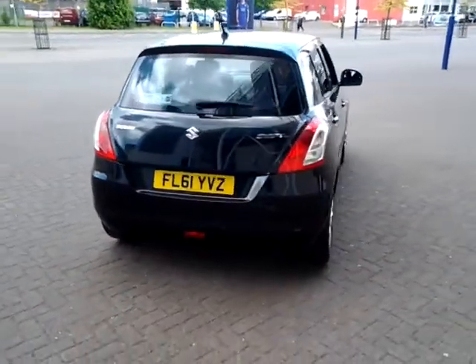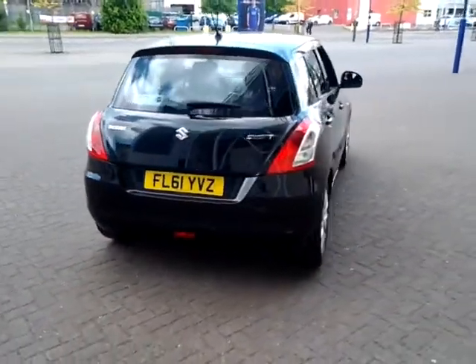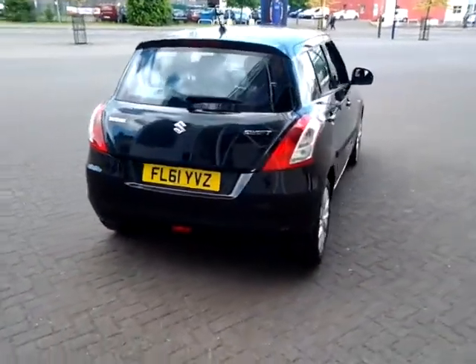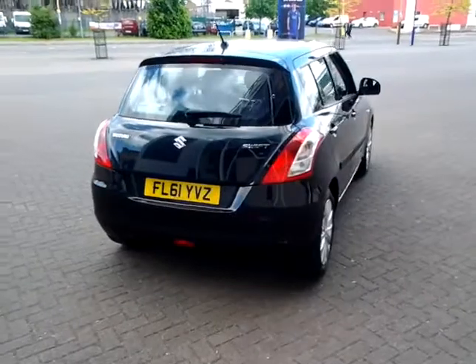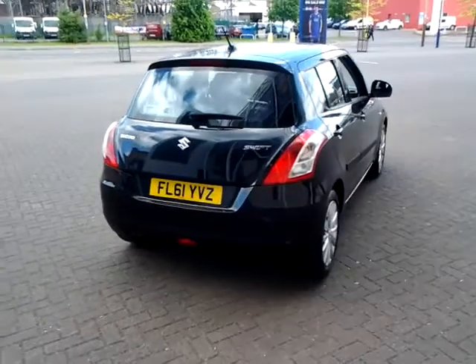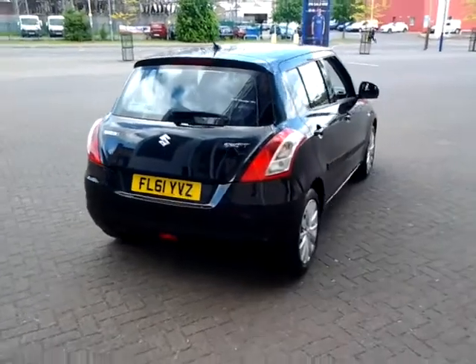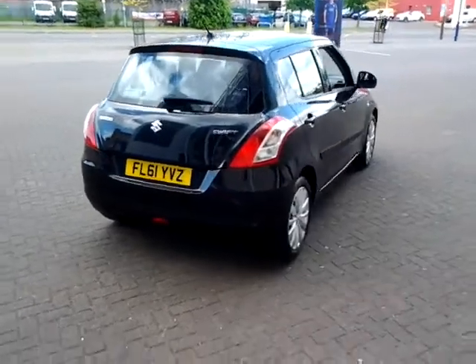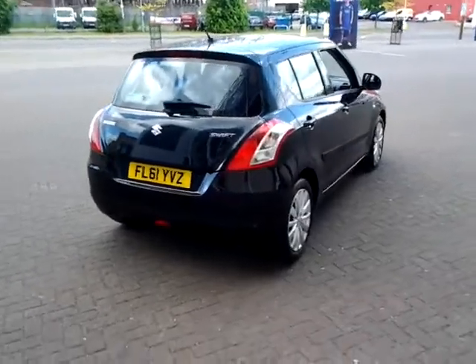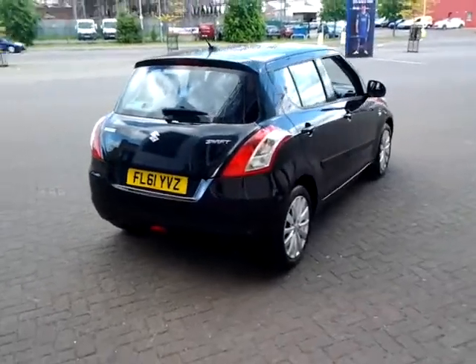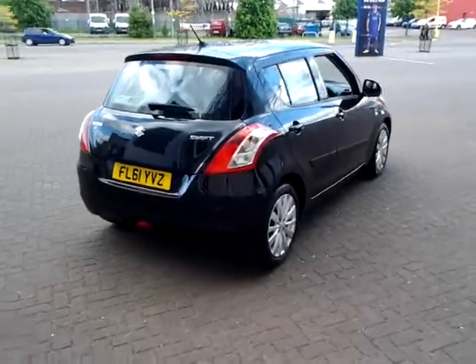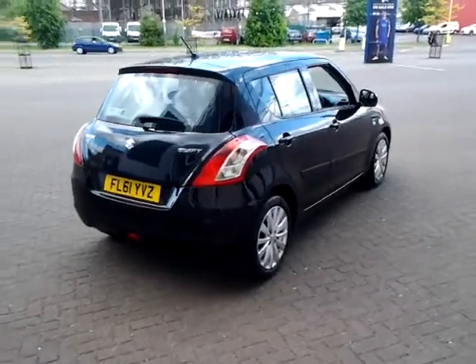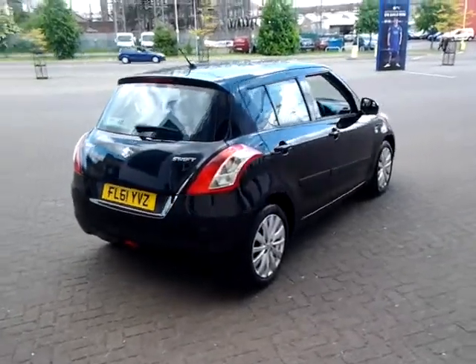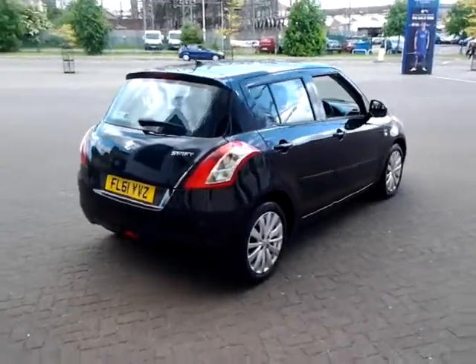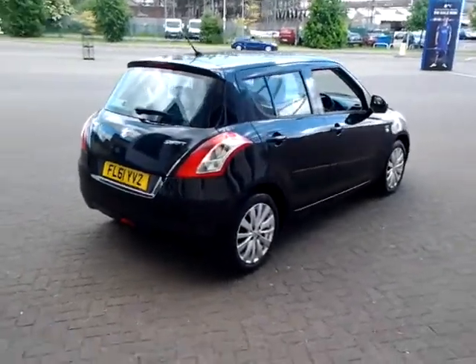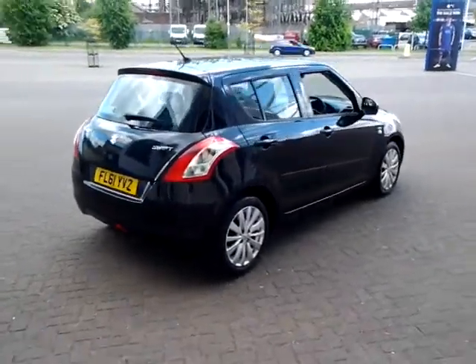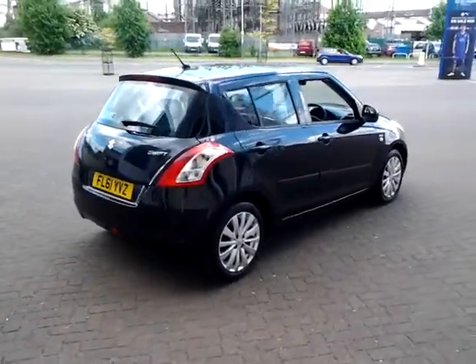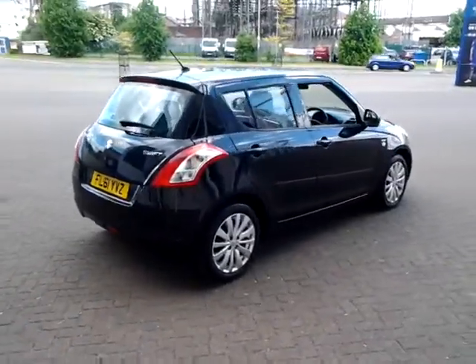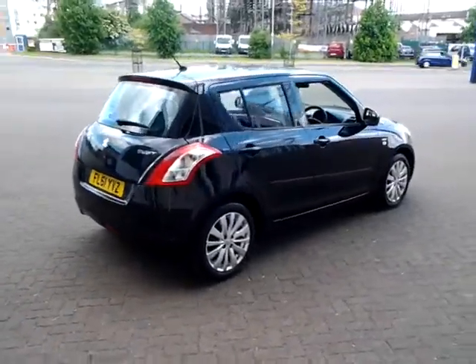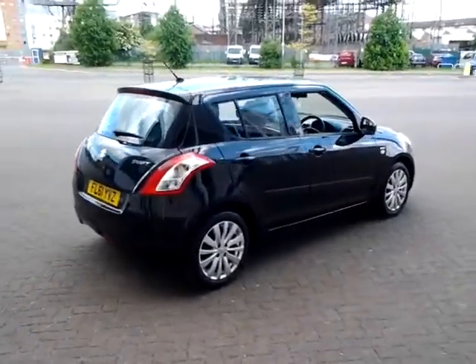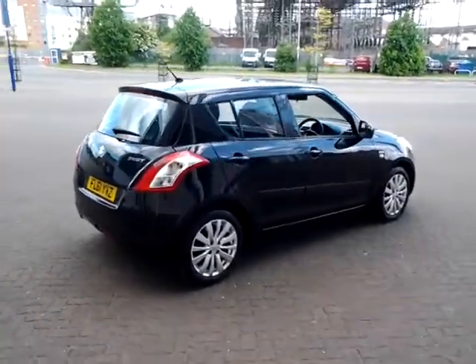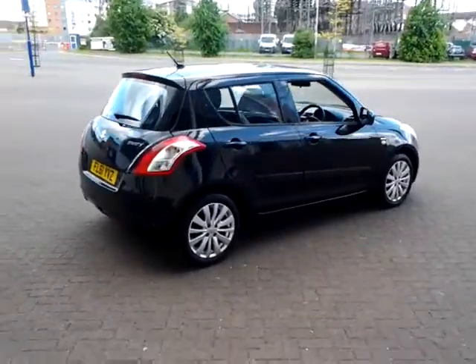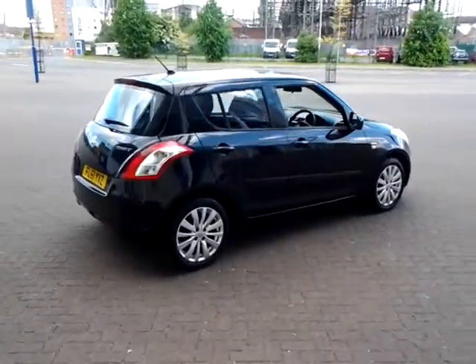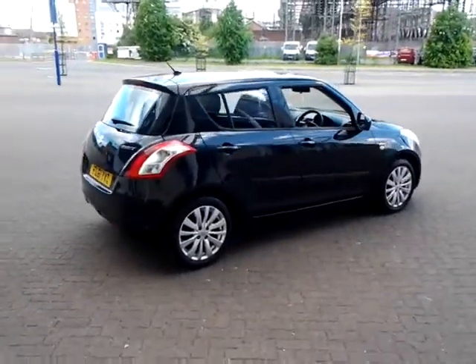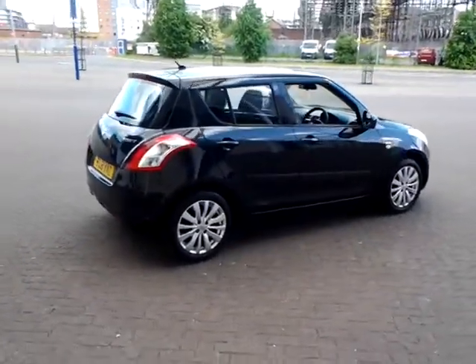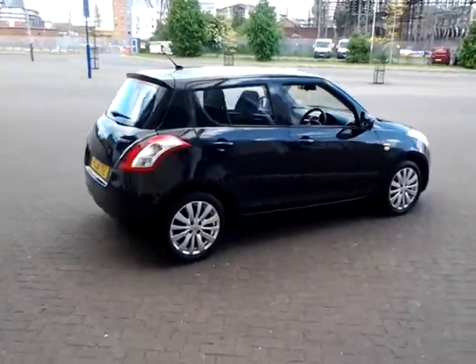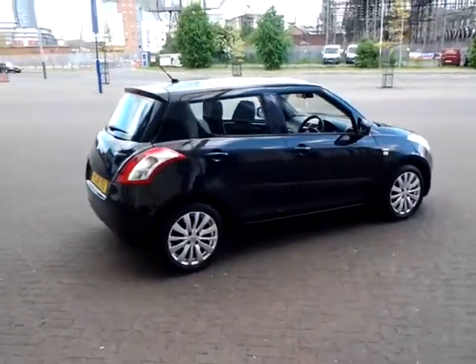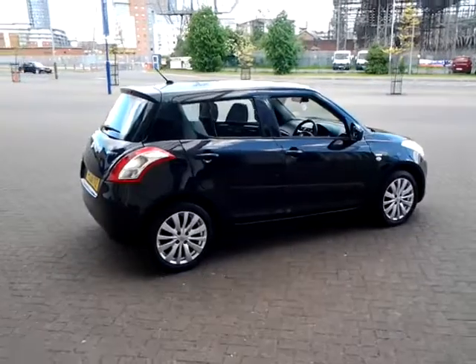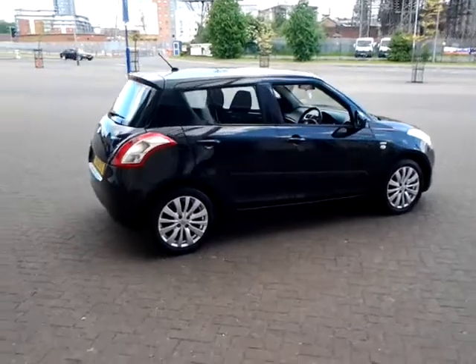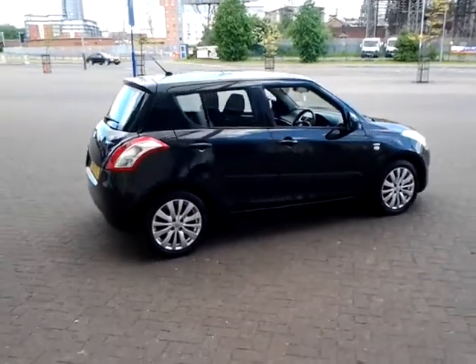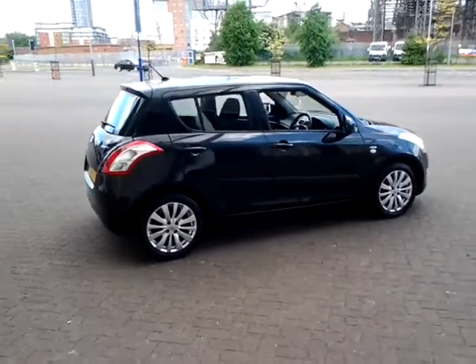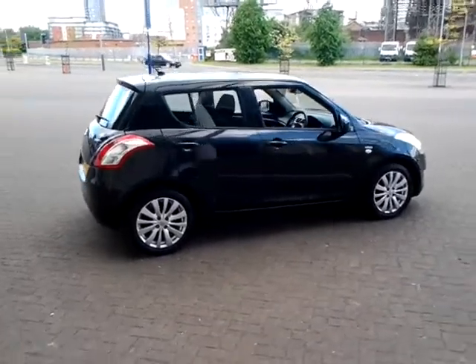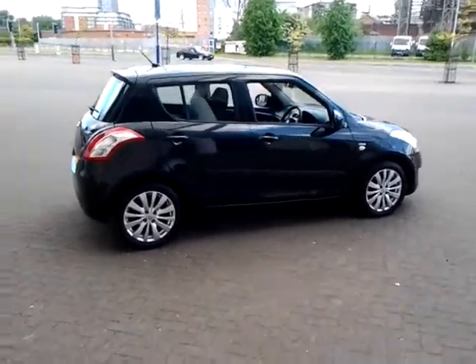Should you require finance for your next vehicle purchase, we have some competitive rates on offer, so please take a look at some of the finance examples provided.